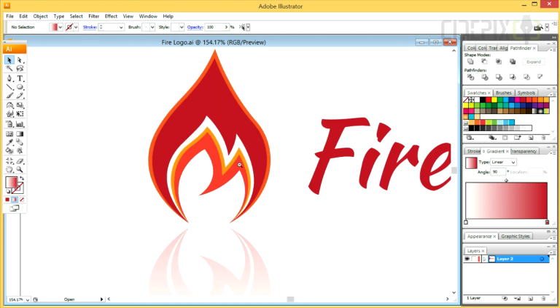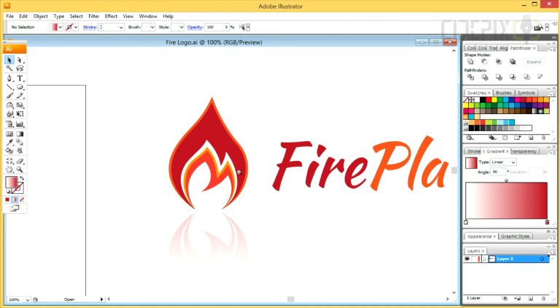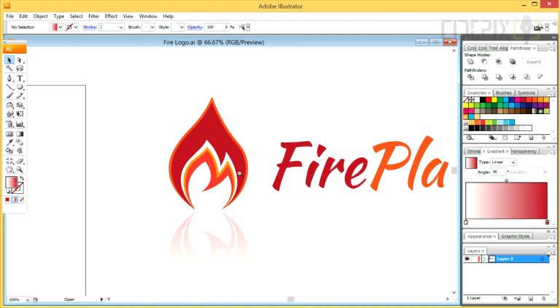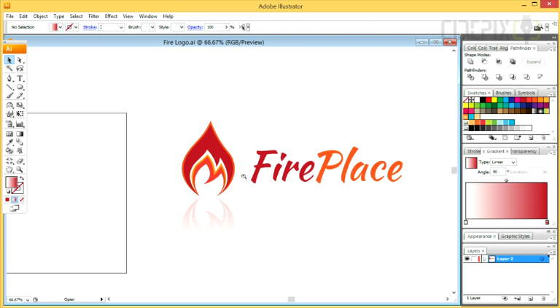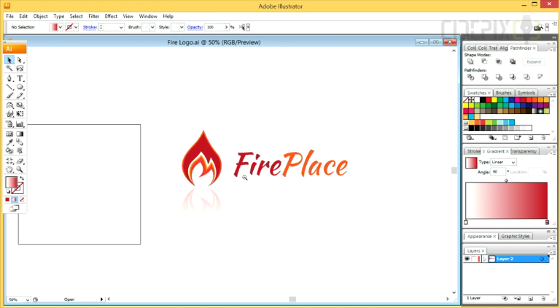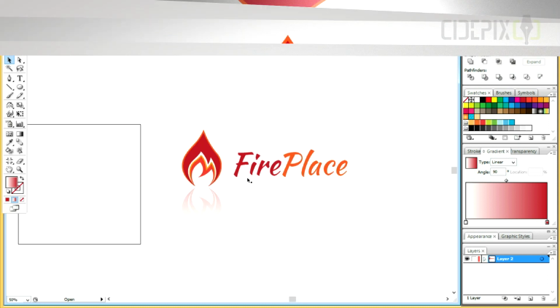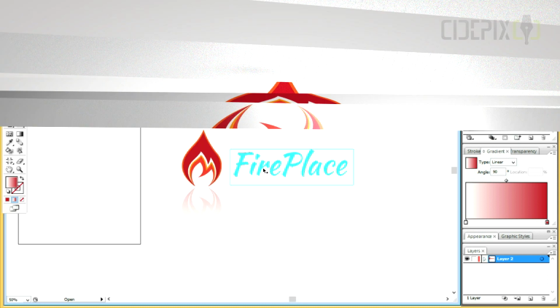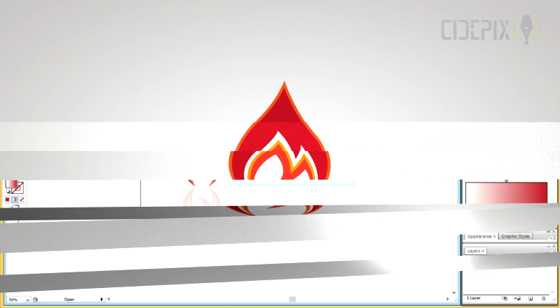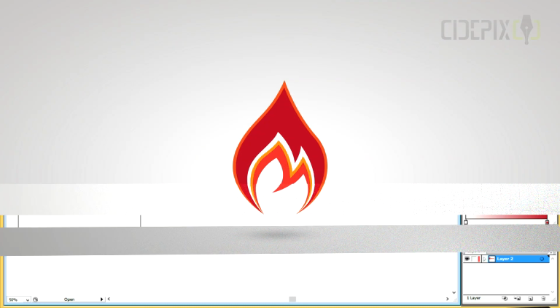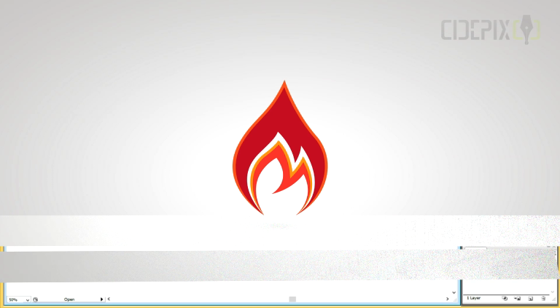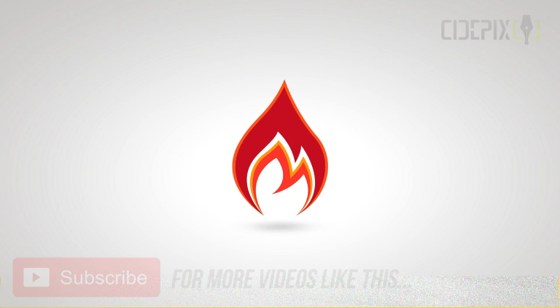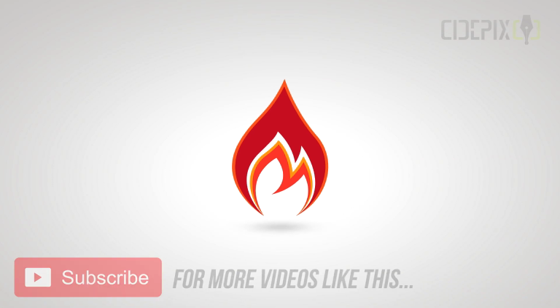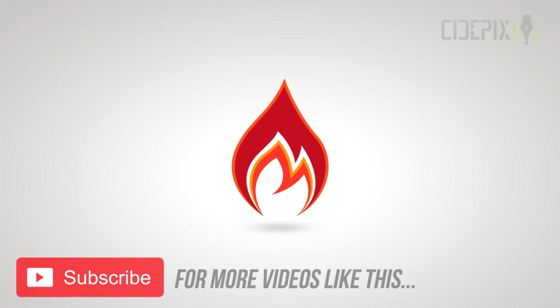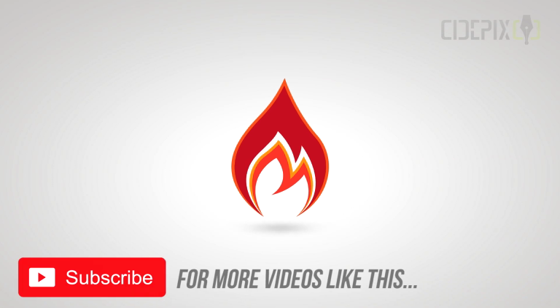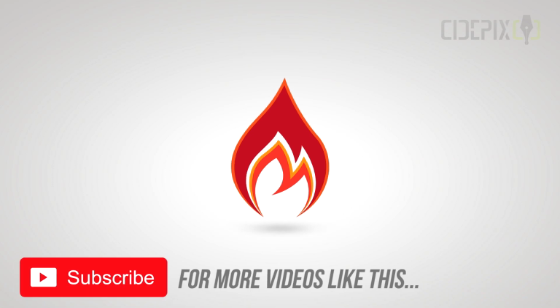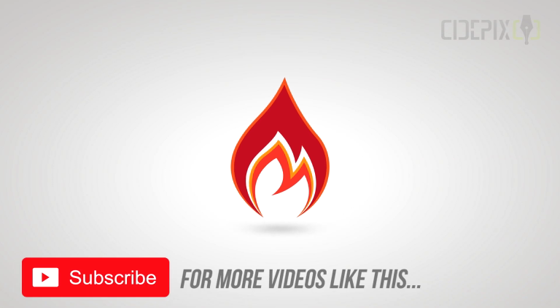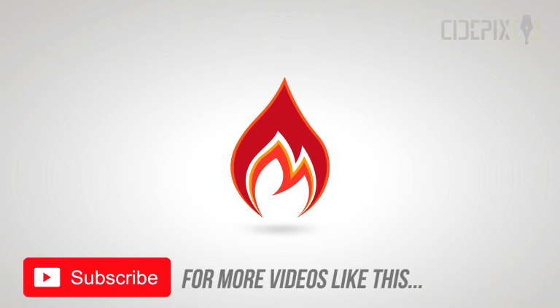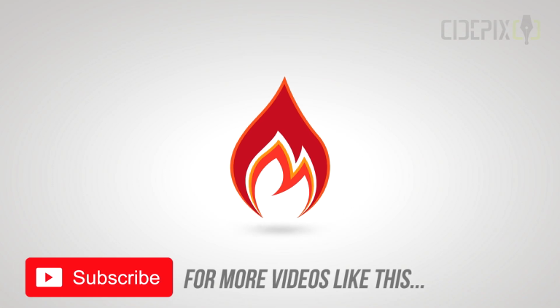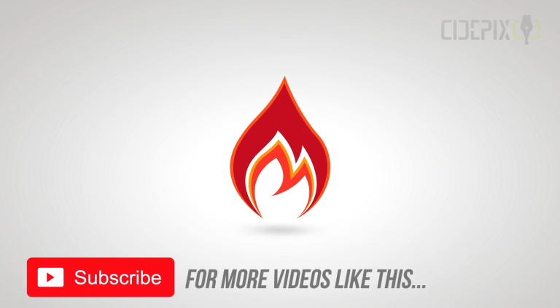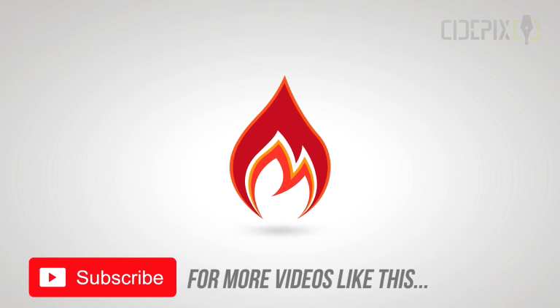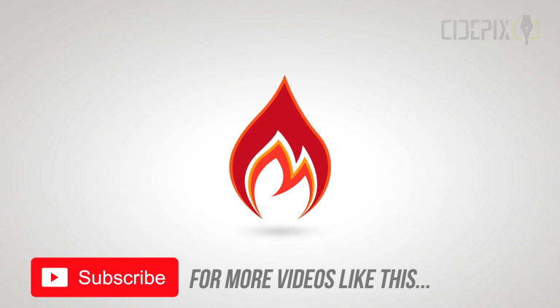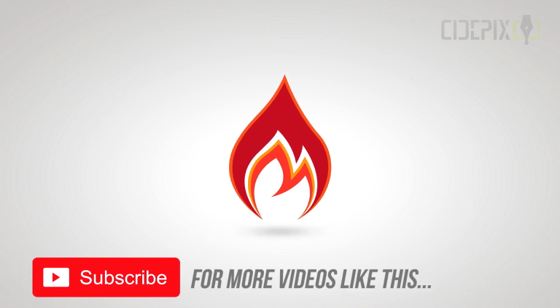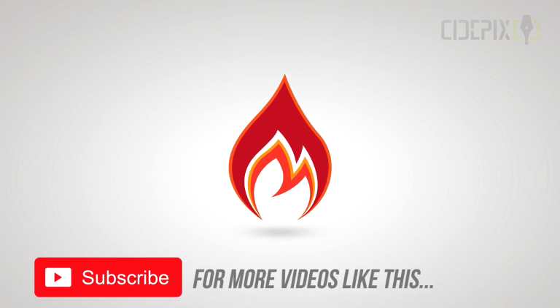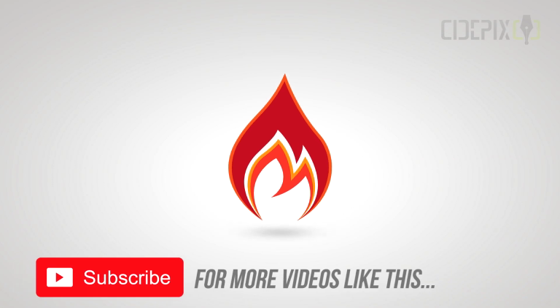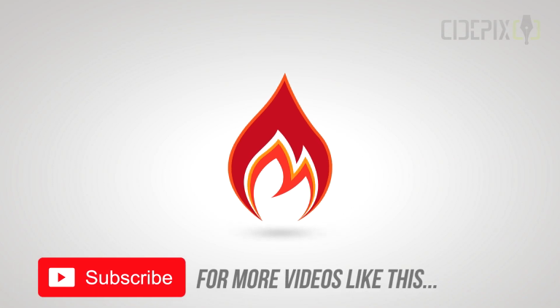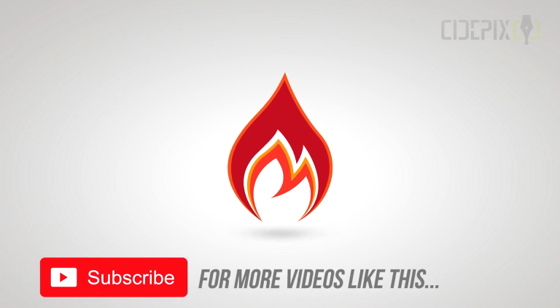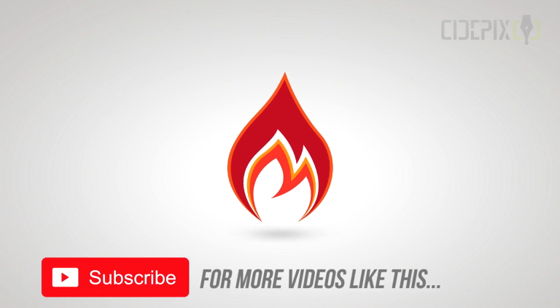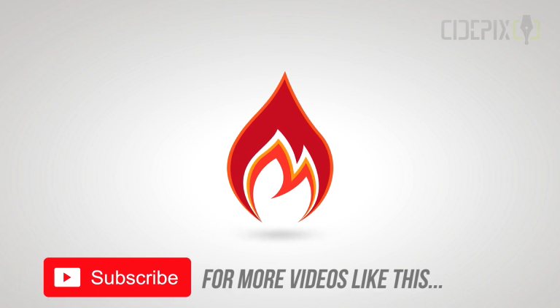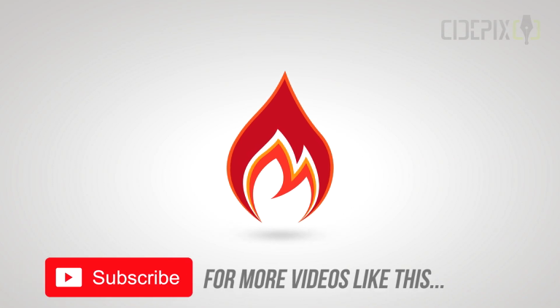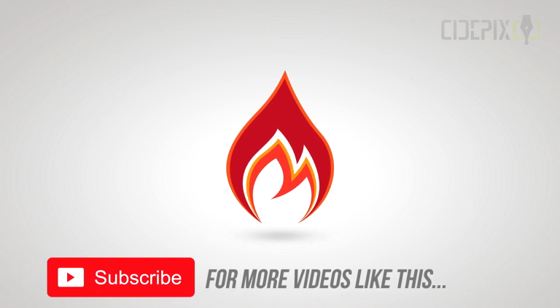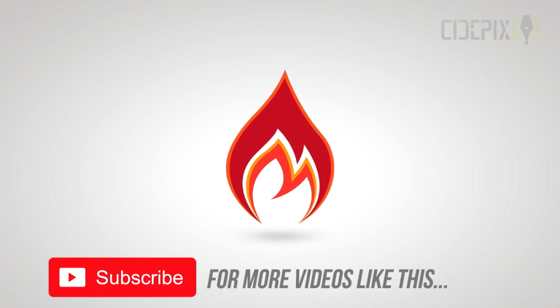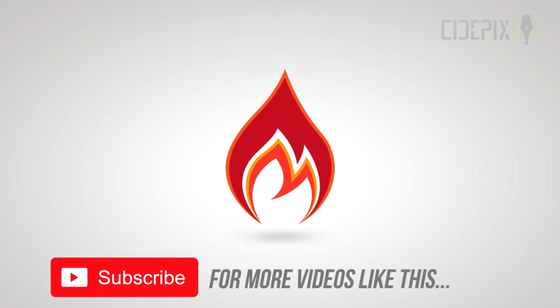I'm done for this episode. I hope you liked it. I'll see you in the next one. And thanks in advance if you choose to subscribe. Take care.